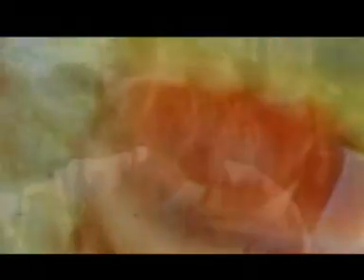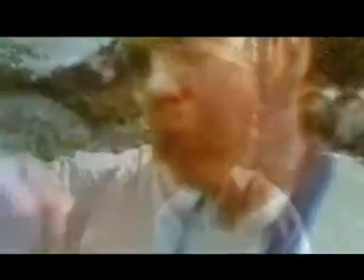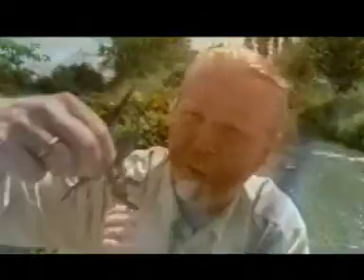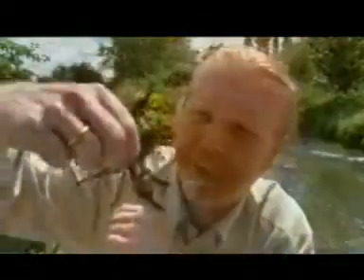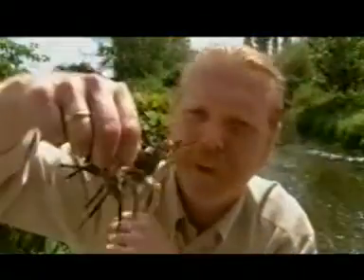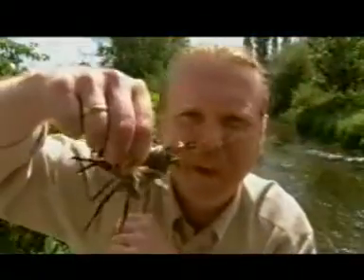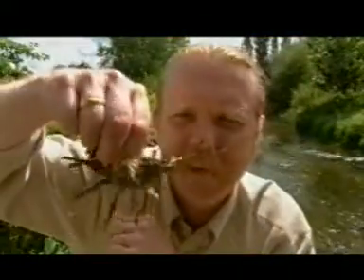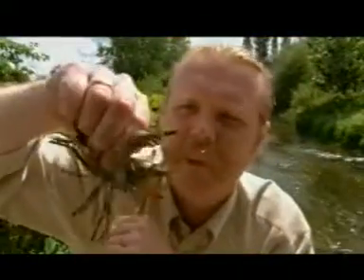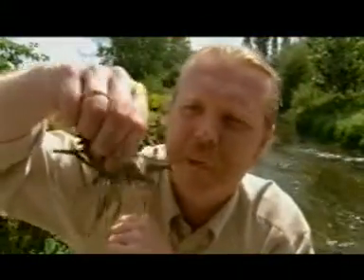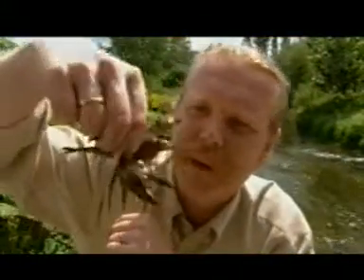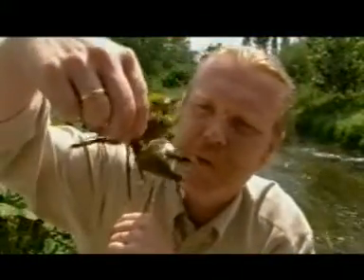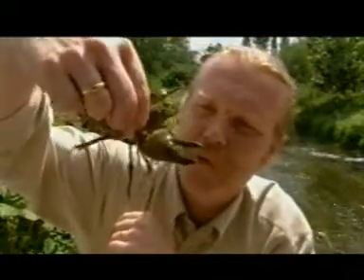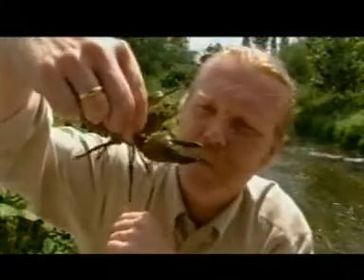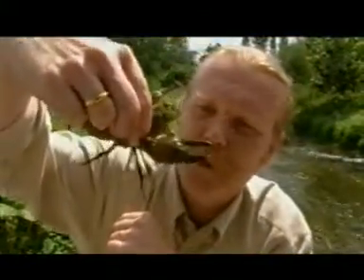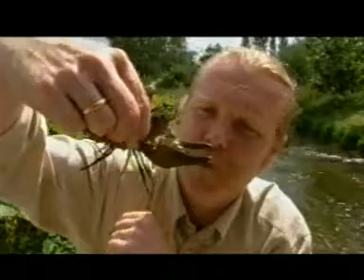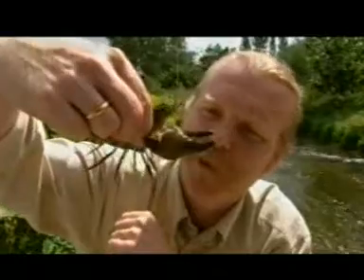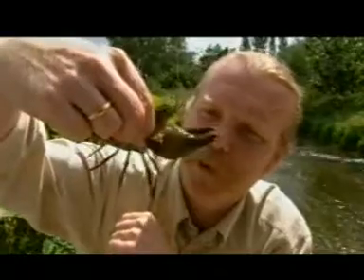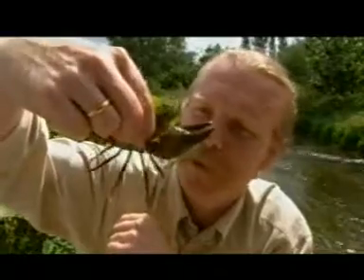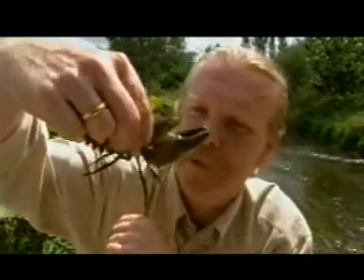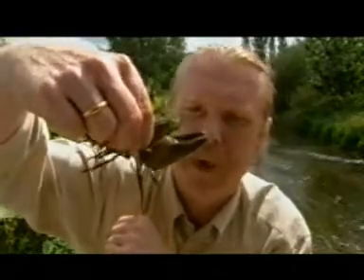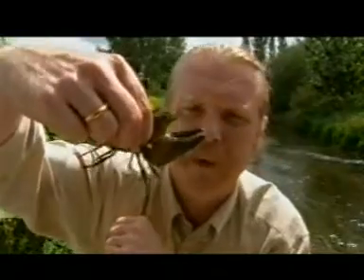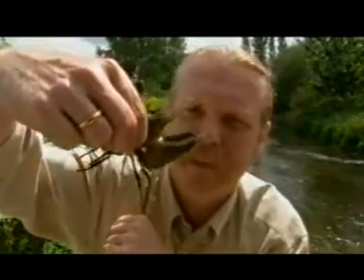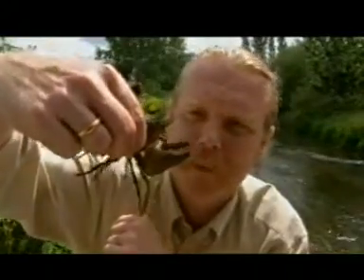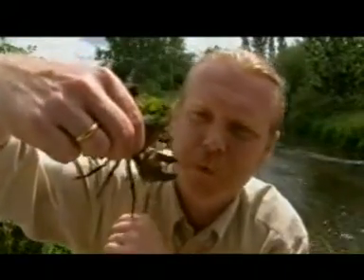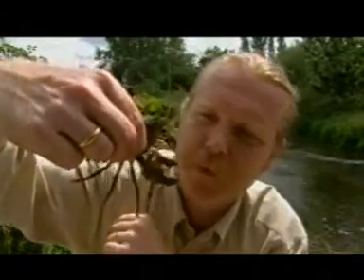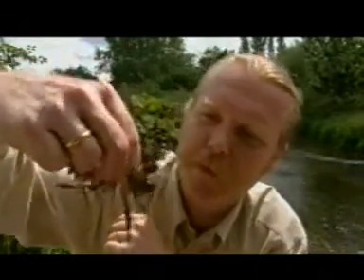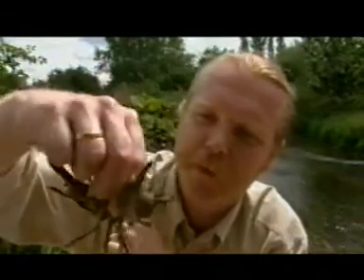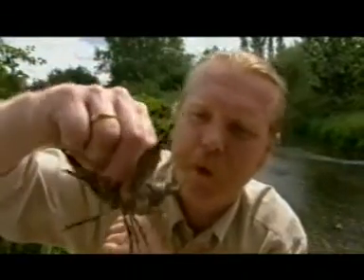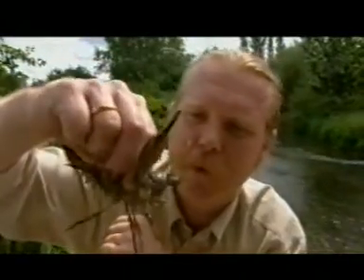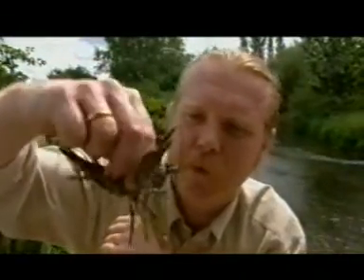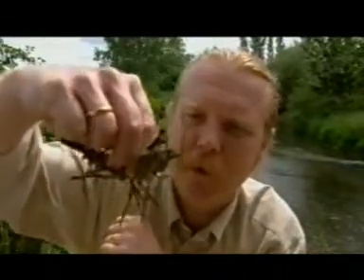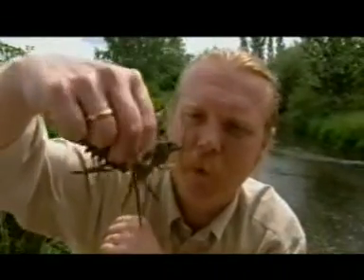Look at that — now that is nature's tank. It's covered in armour, its own armour.